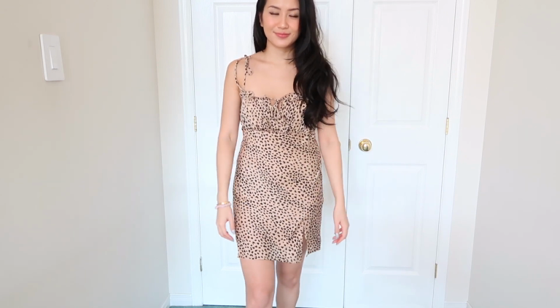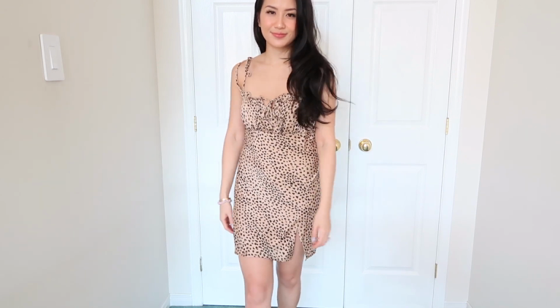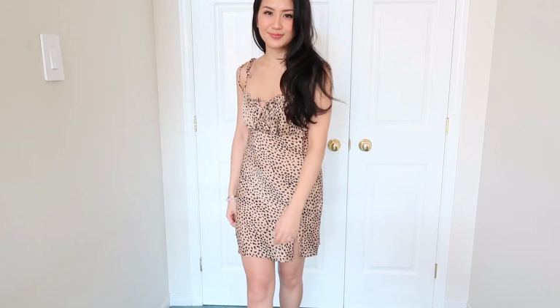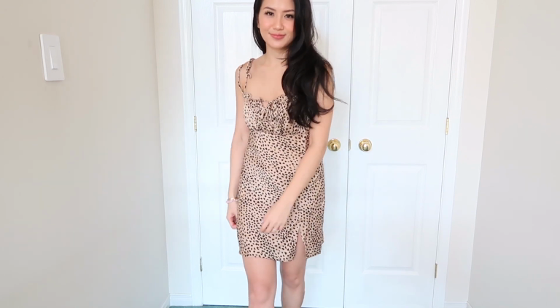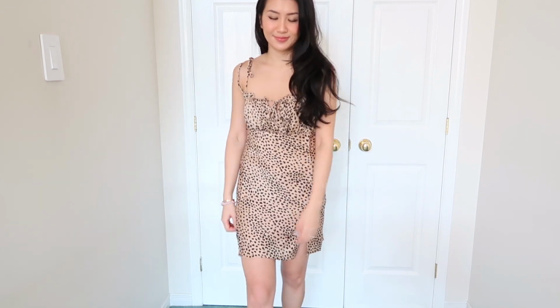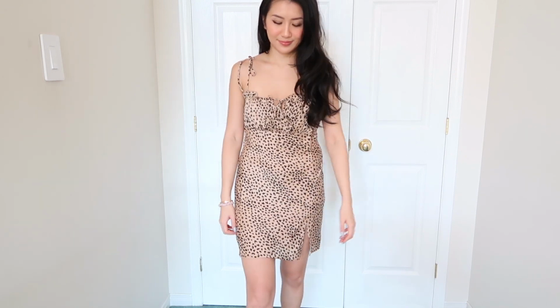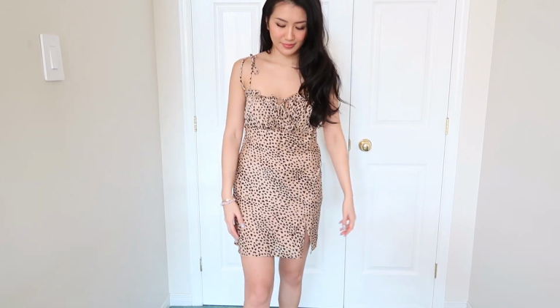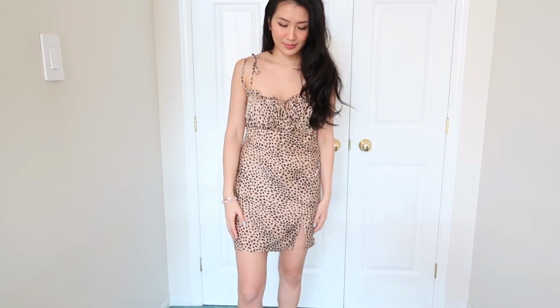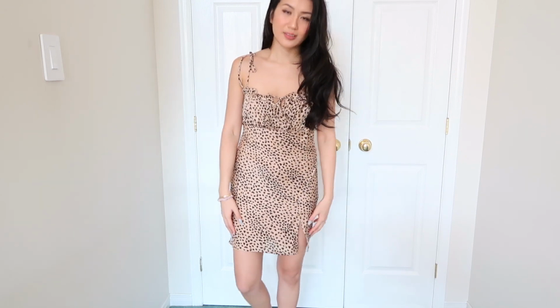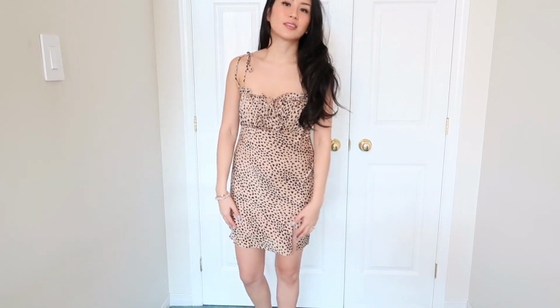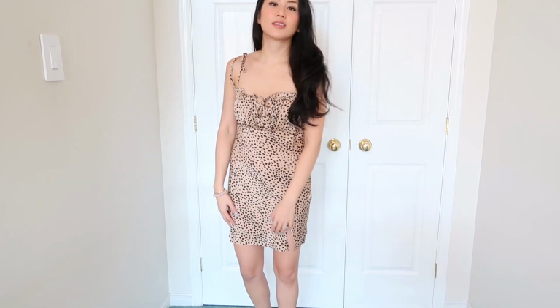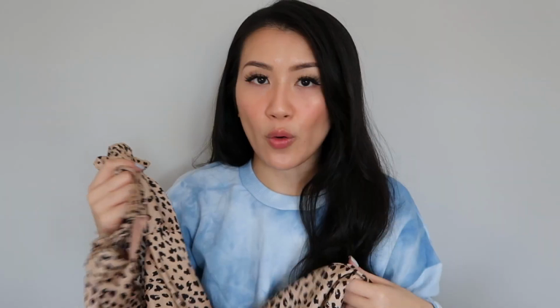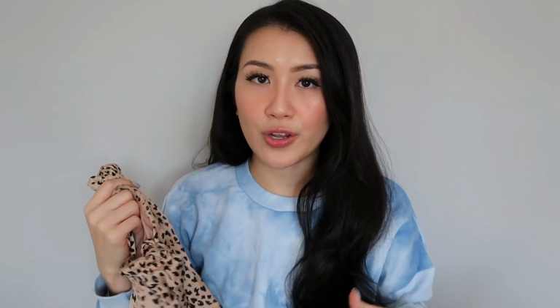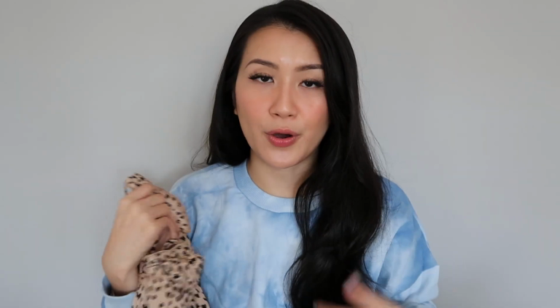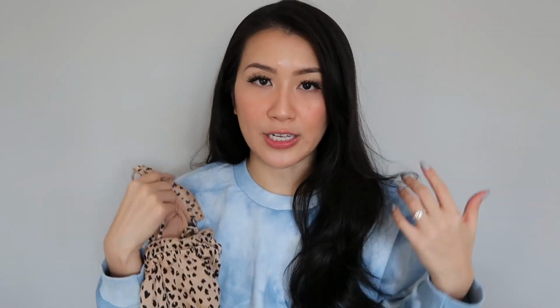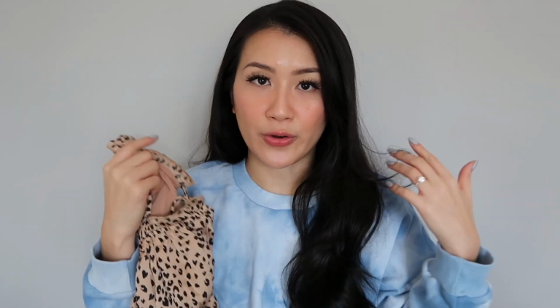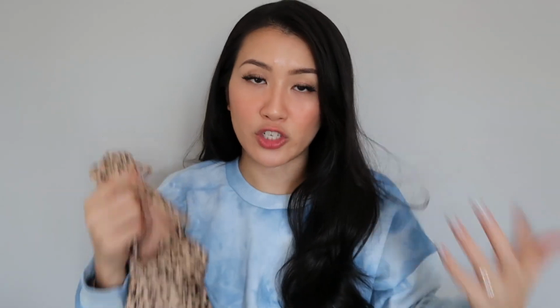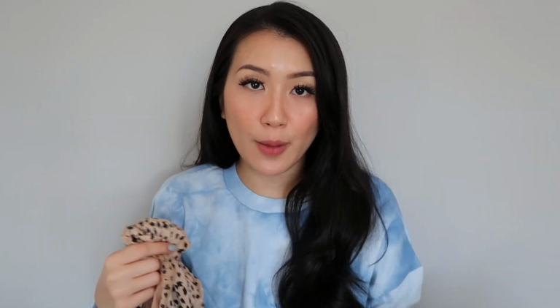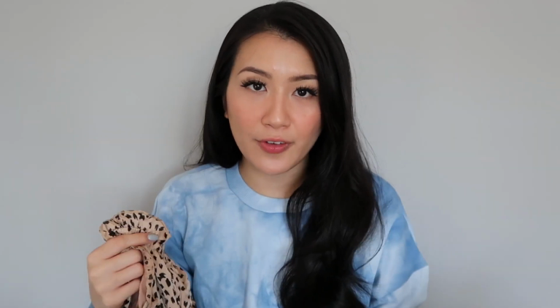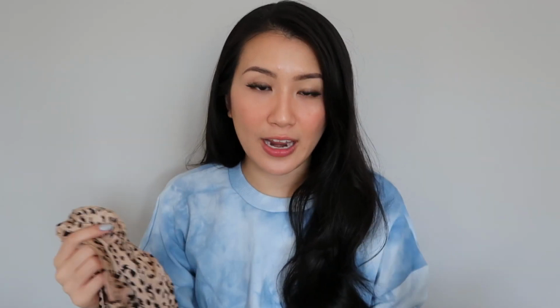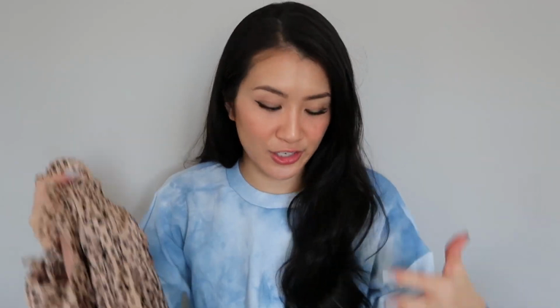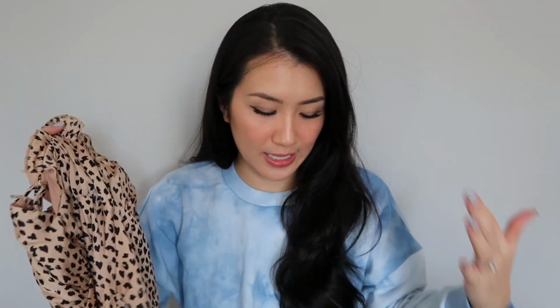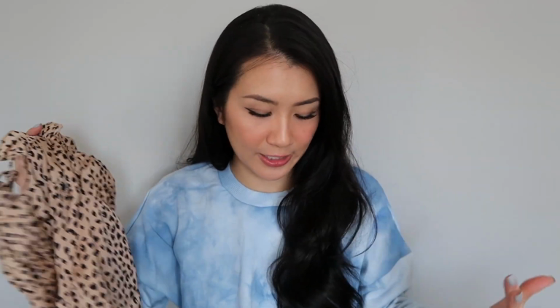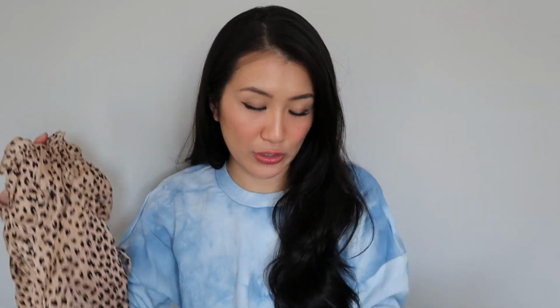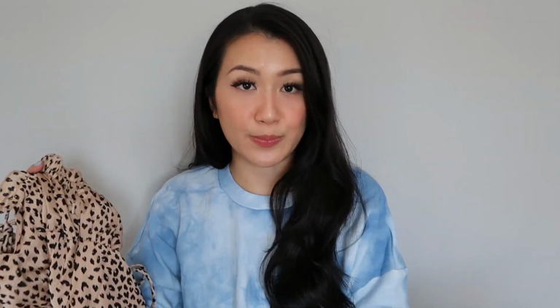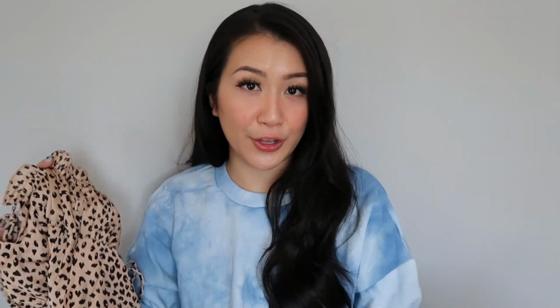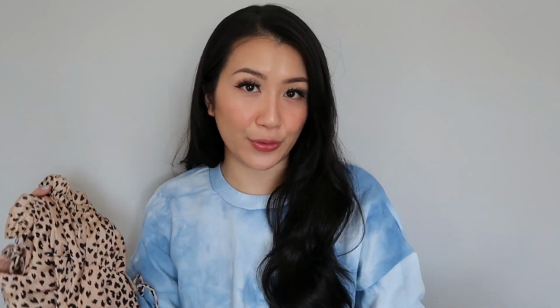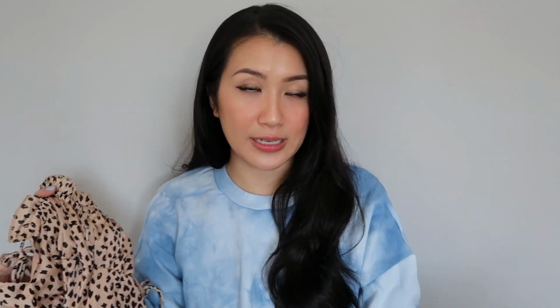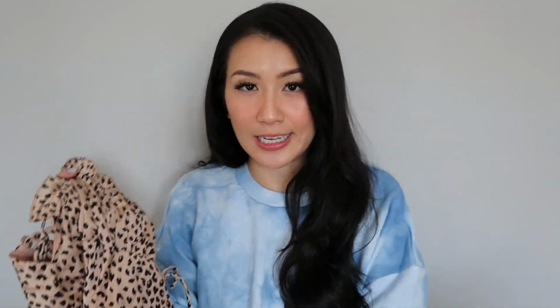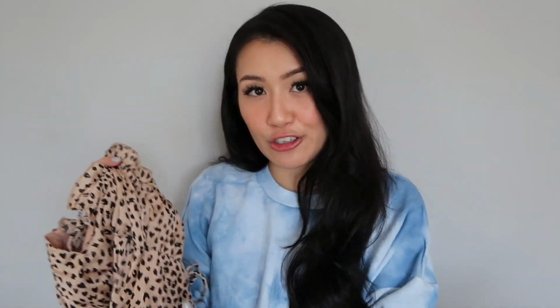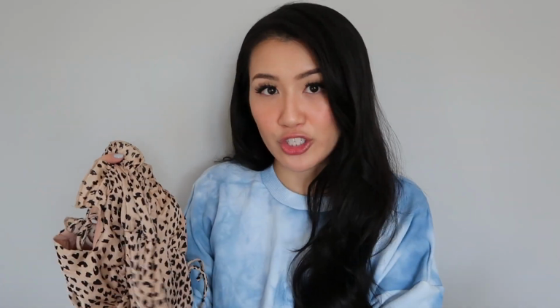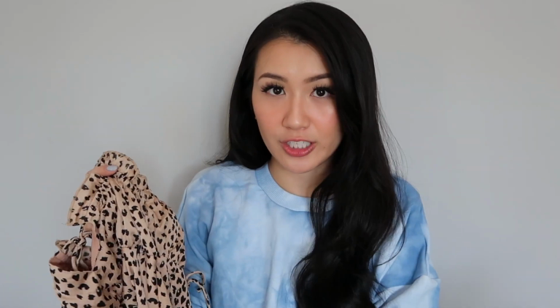You can also wear a black turtleneck under this covering your arms, or you could put a sweater on top of it and just let the dress peek through as like a little skirt.